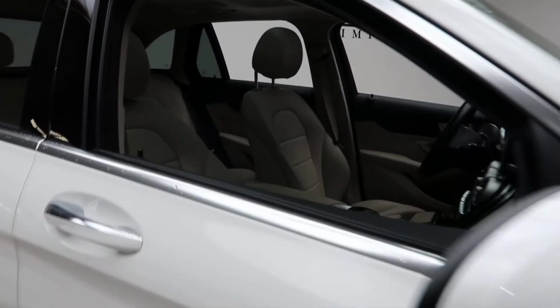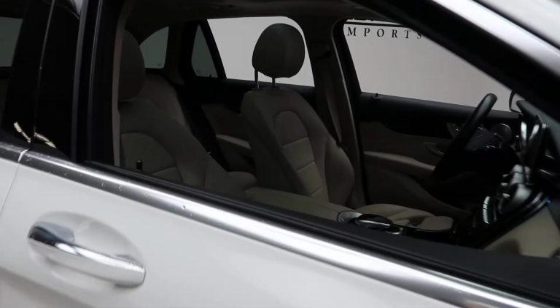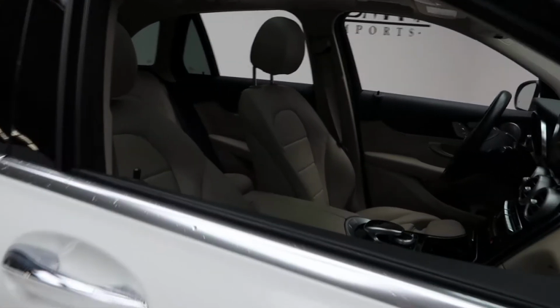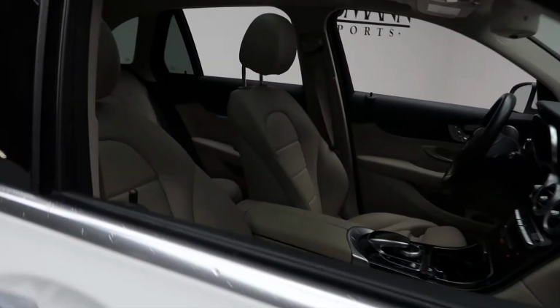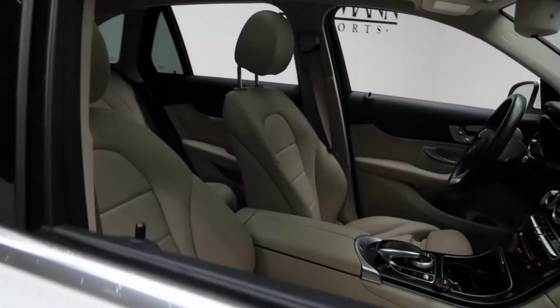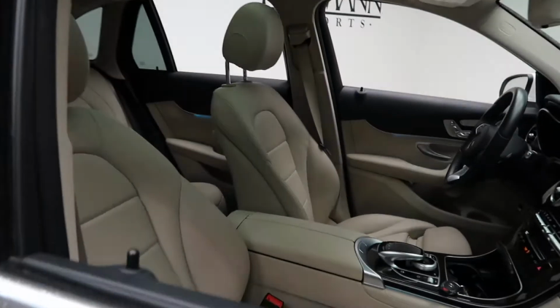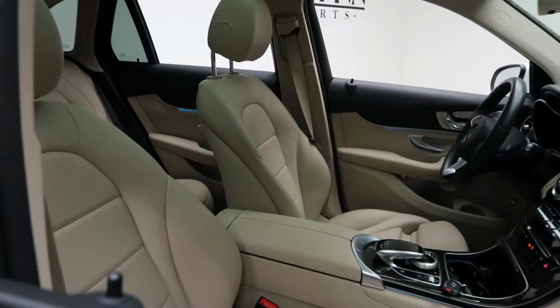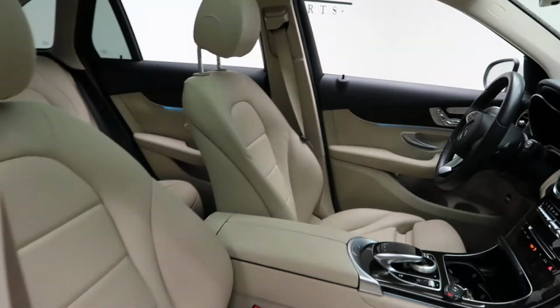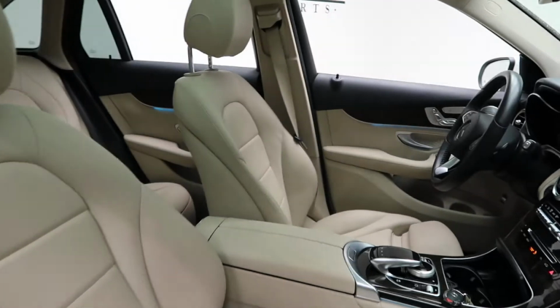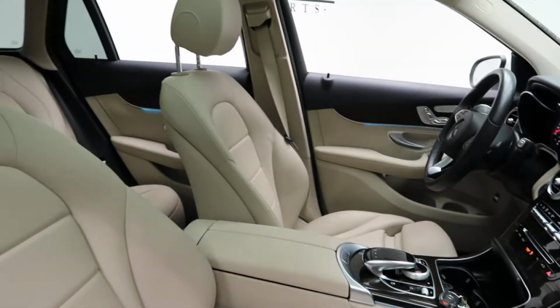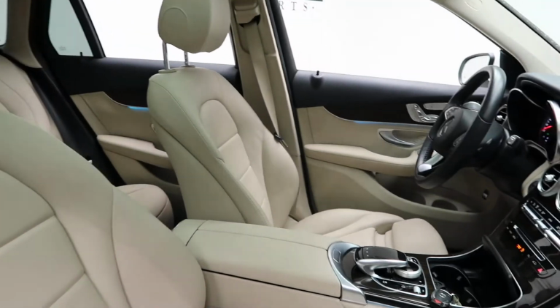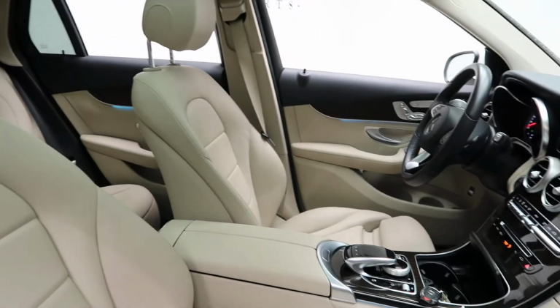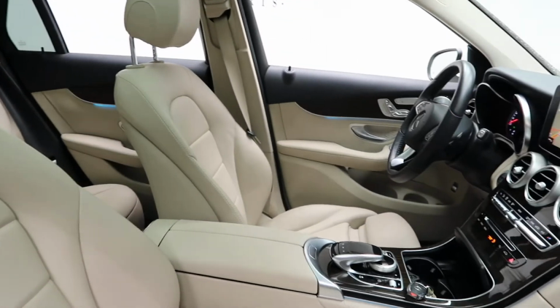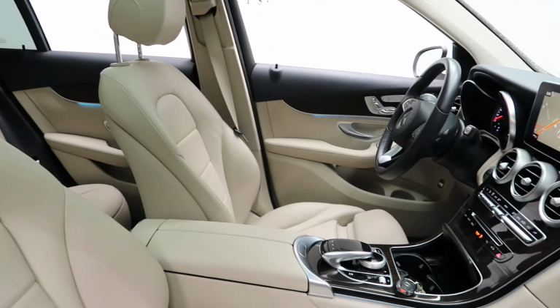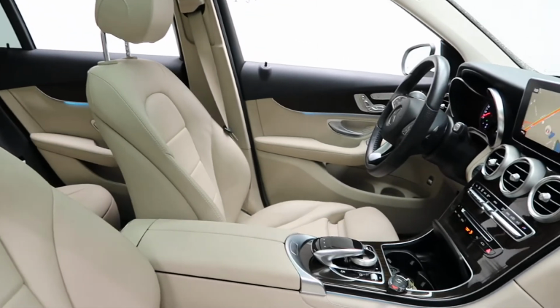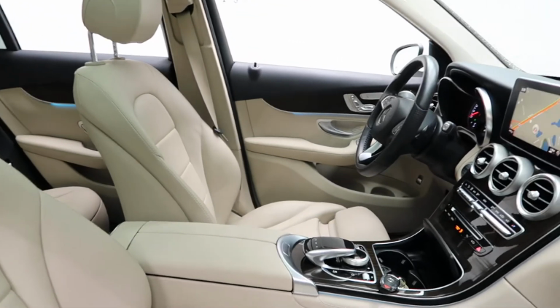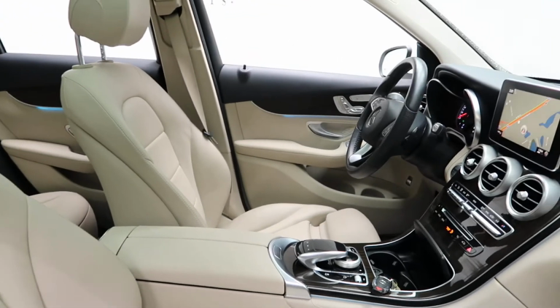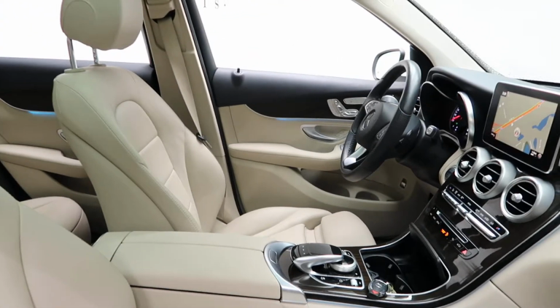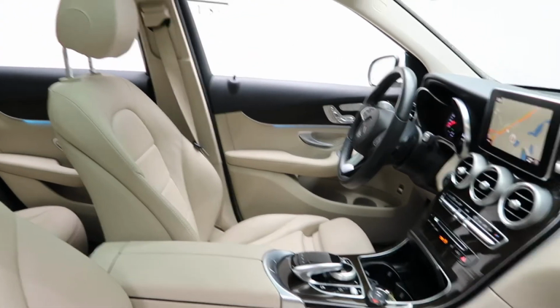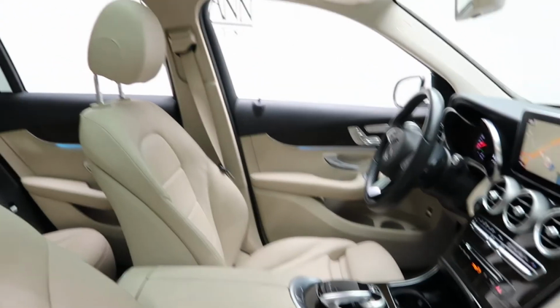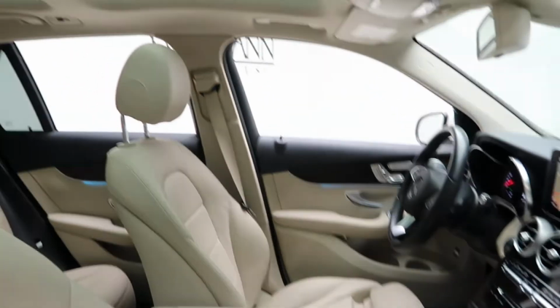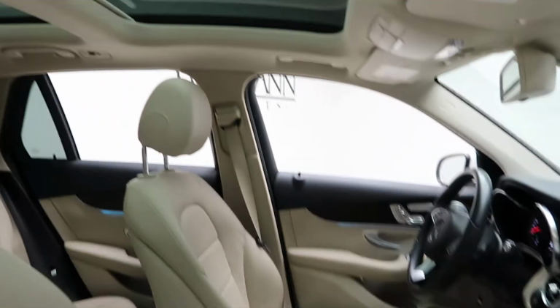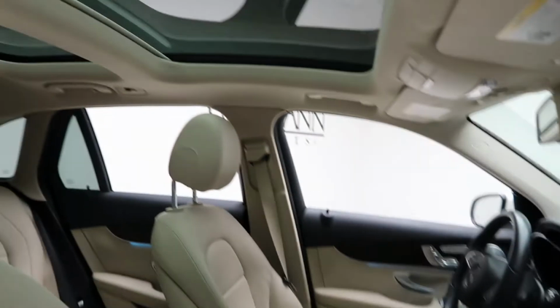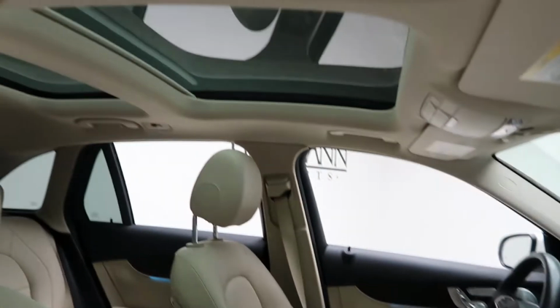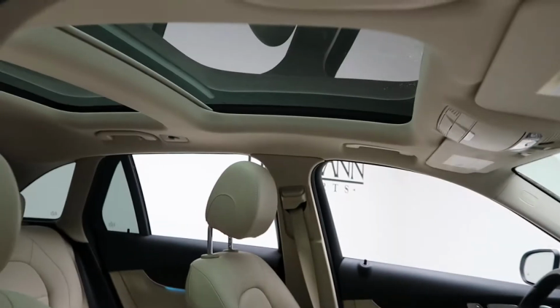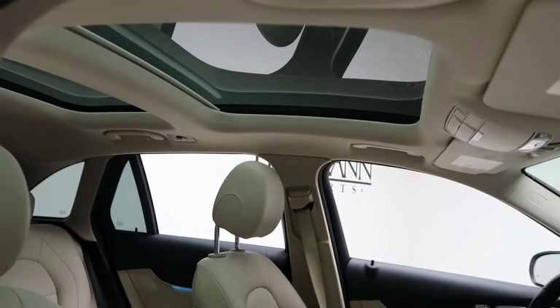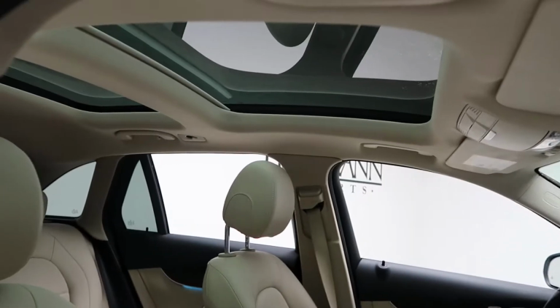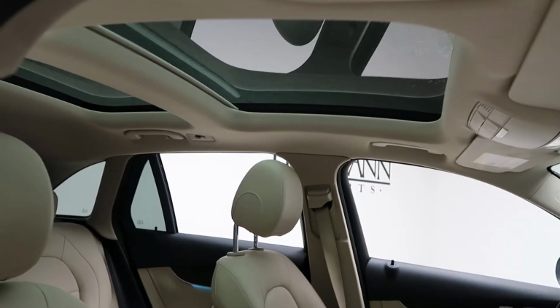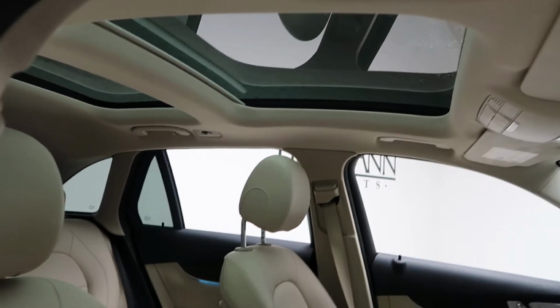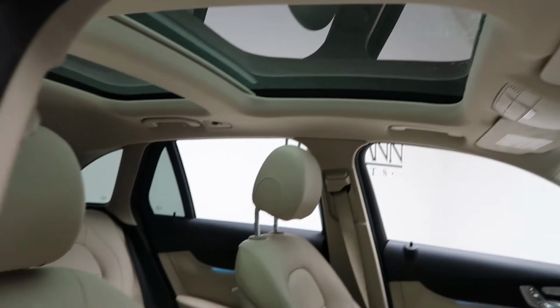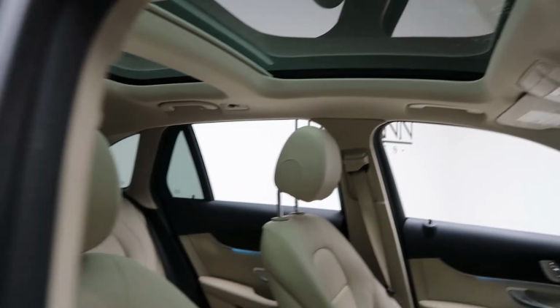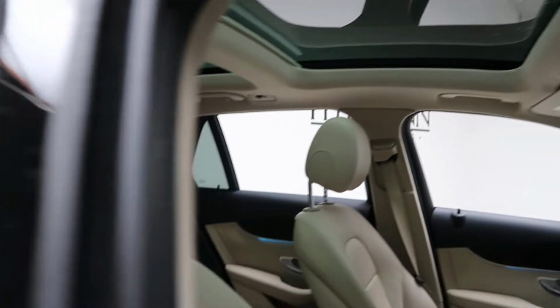A silk beige MB-Tex interior. Pano sunroof.